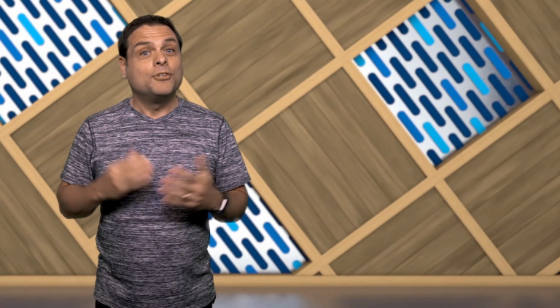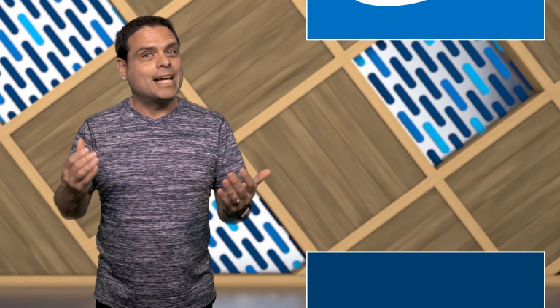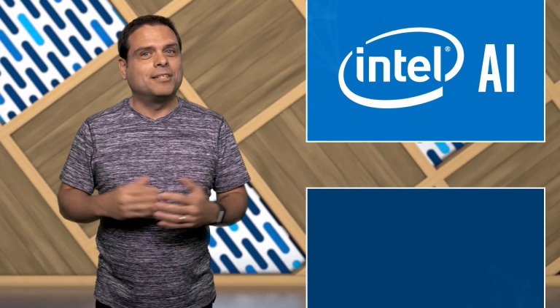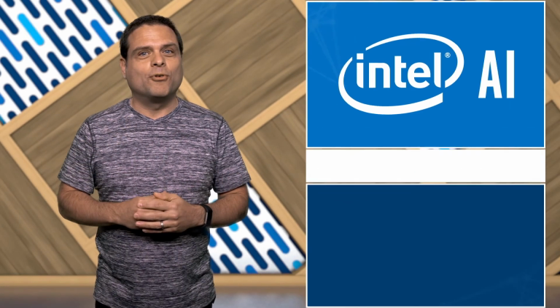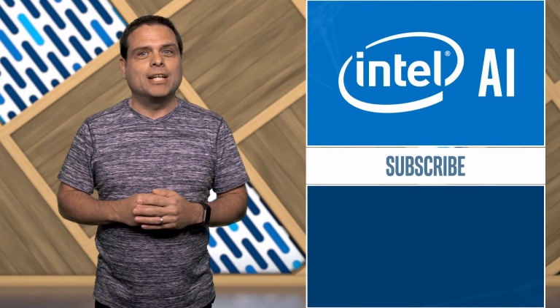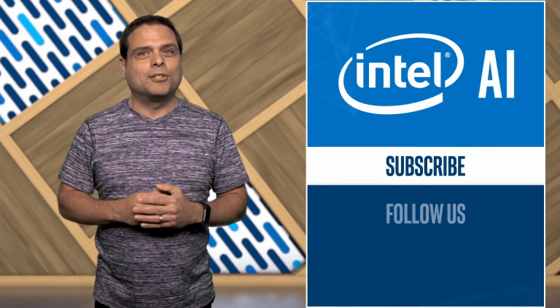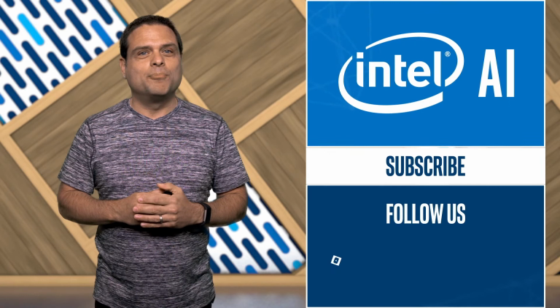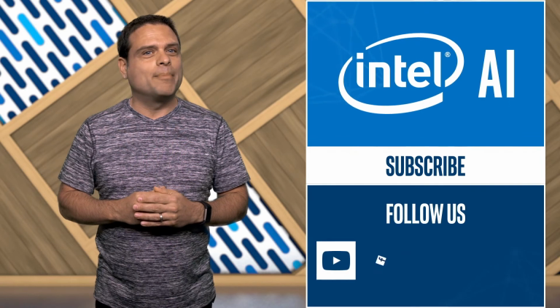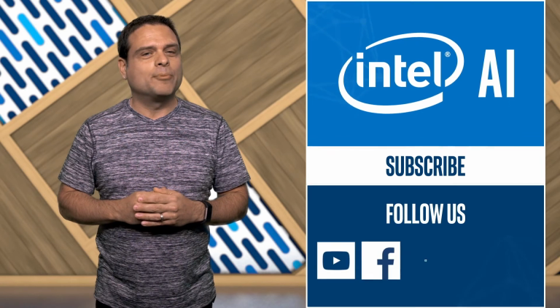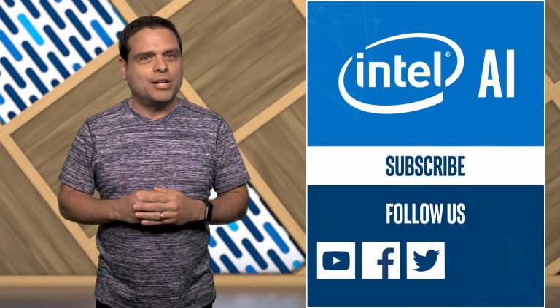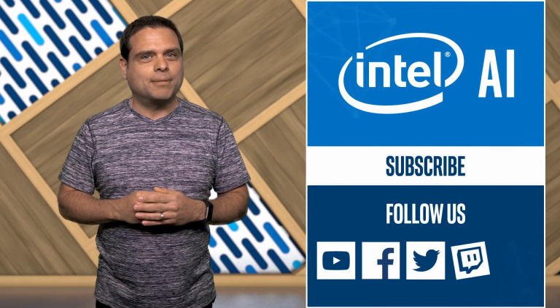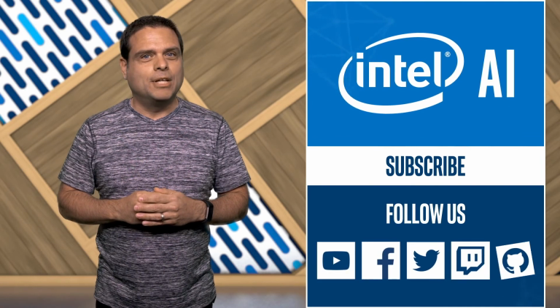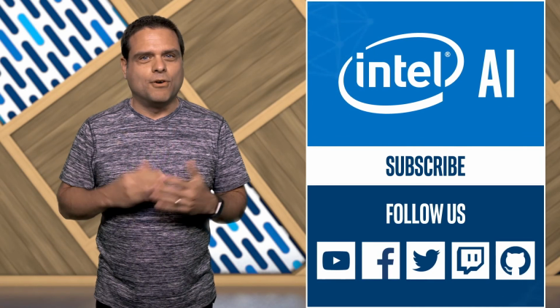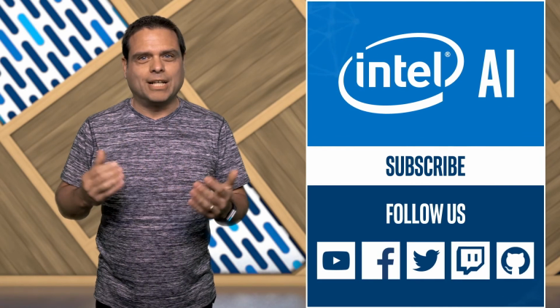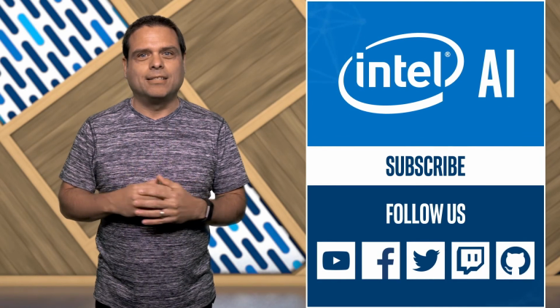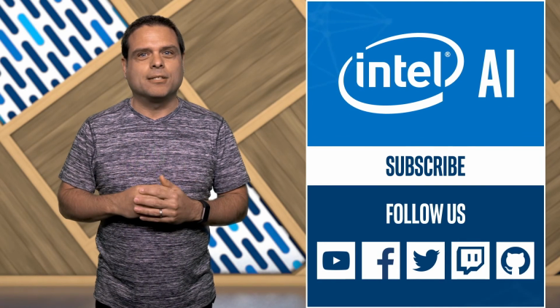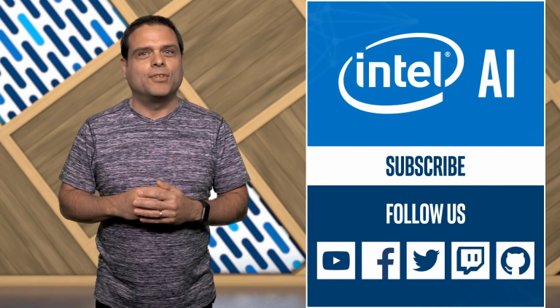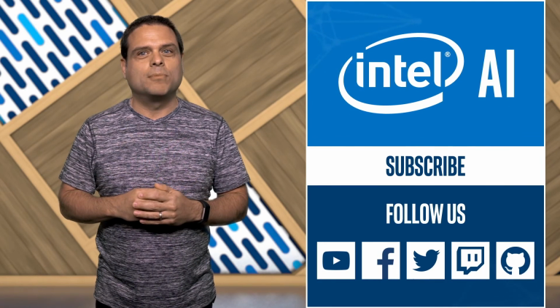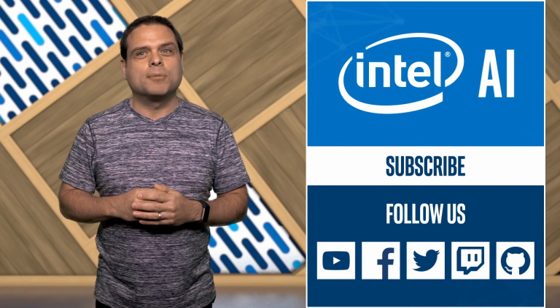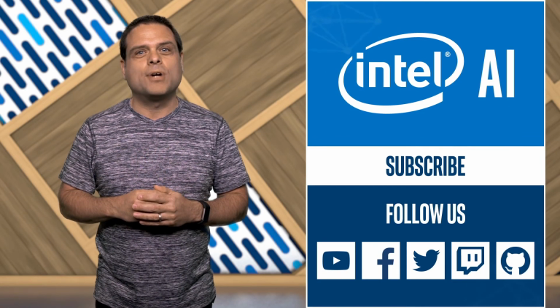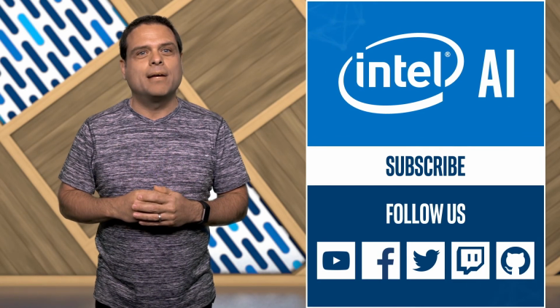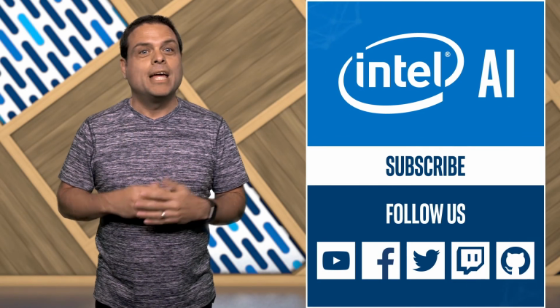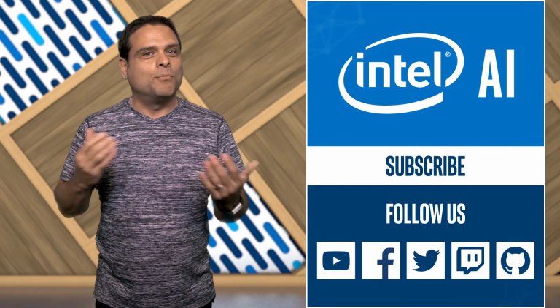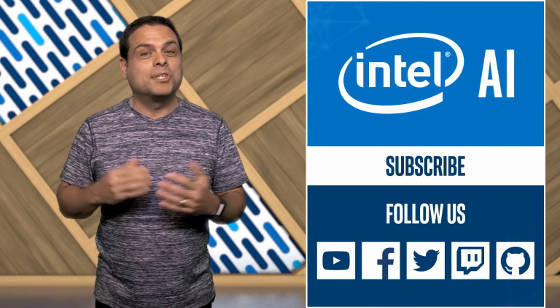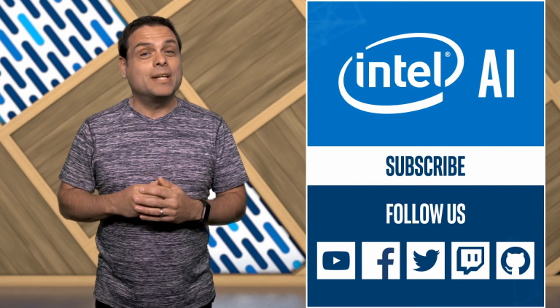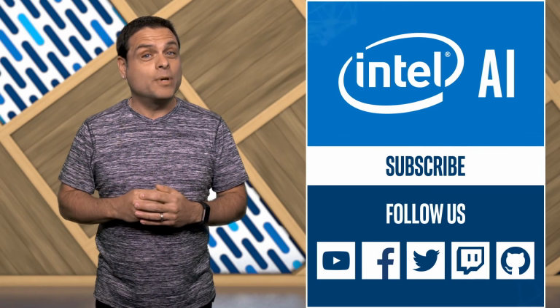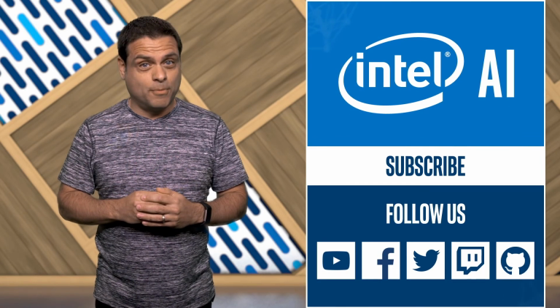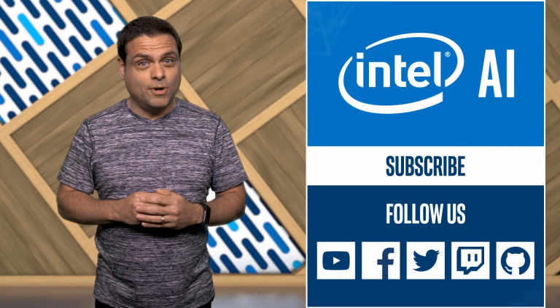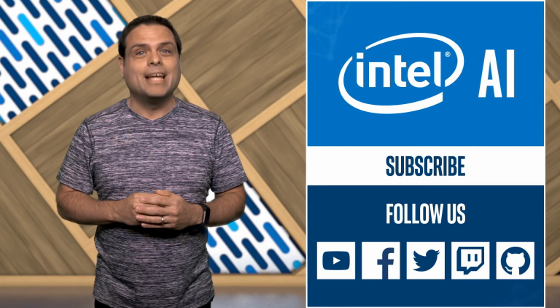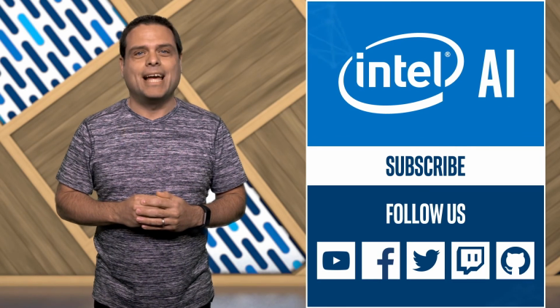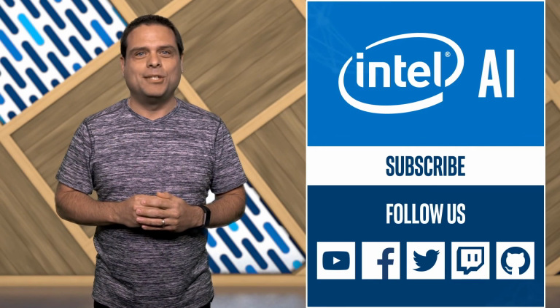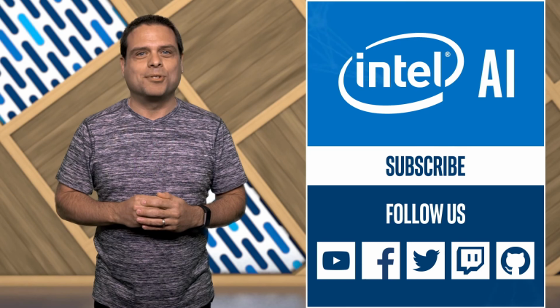Check out the link provided to learn more about the project. Don't forget to like this video and subscribe, and we'll see you next week for more AI news.